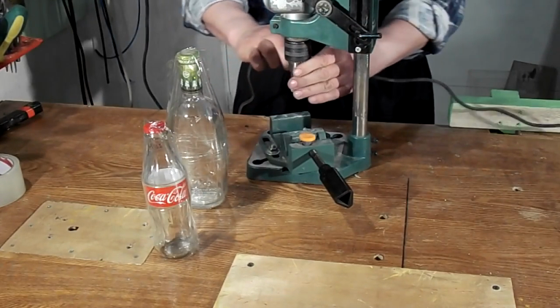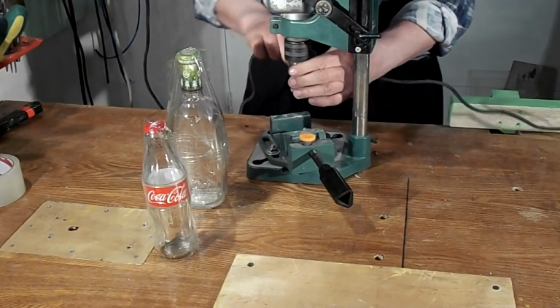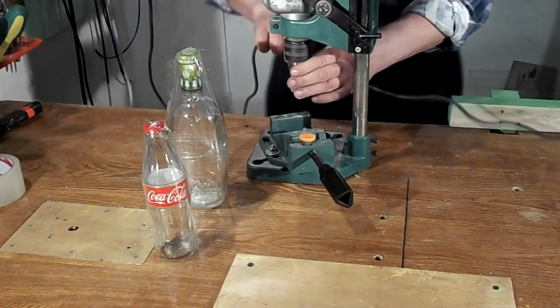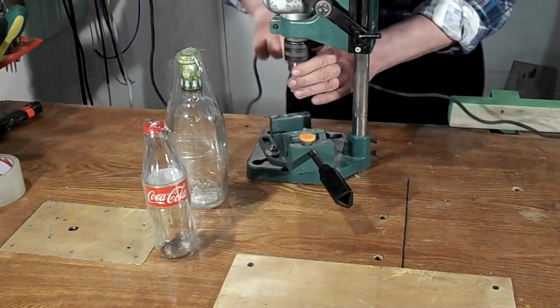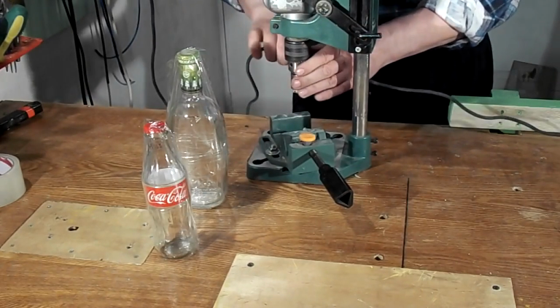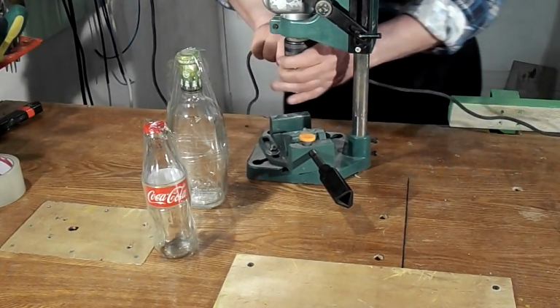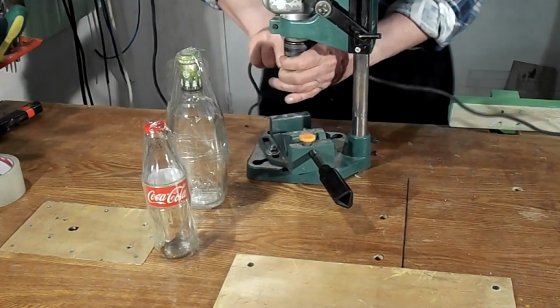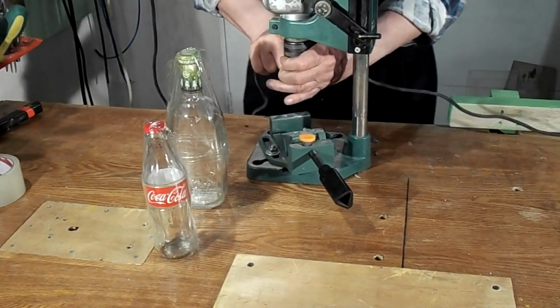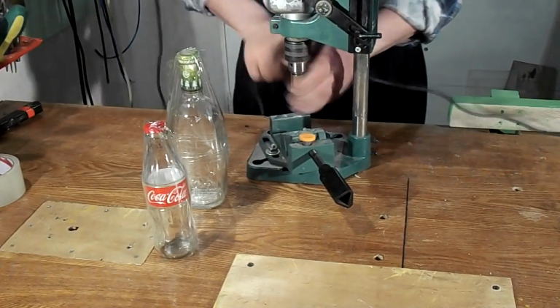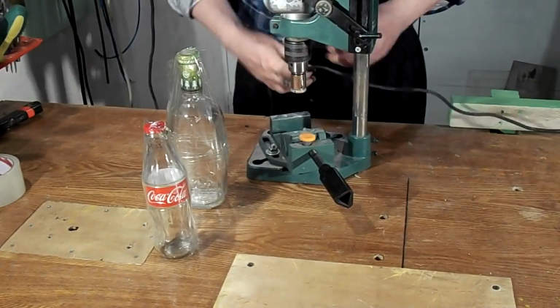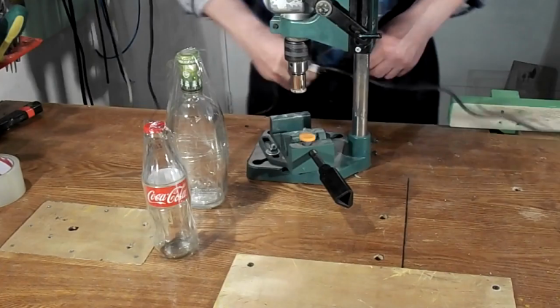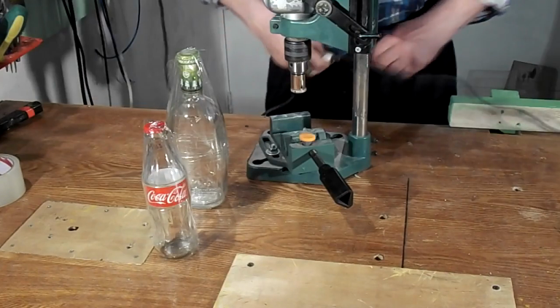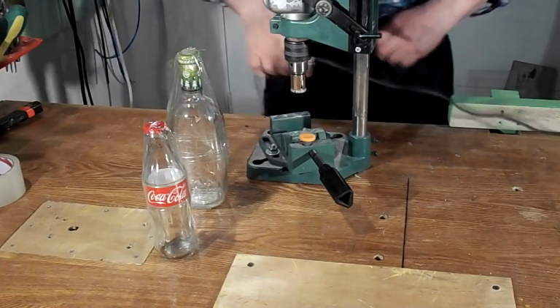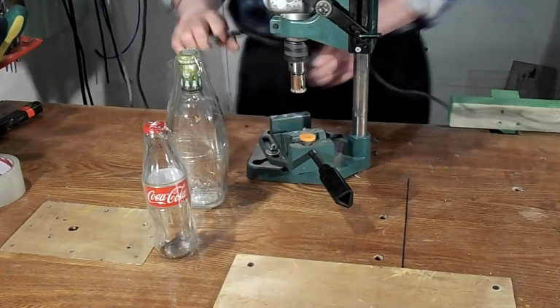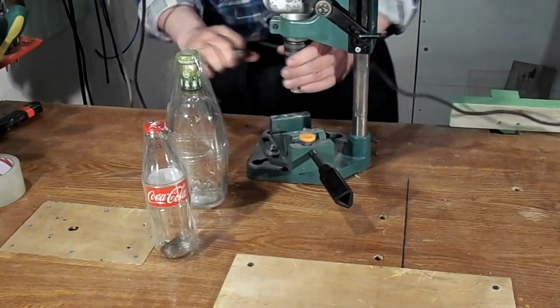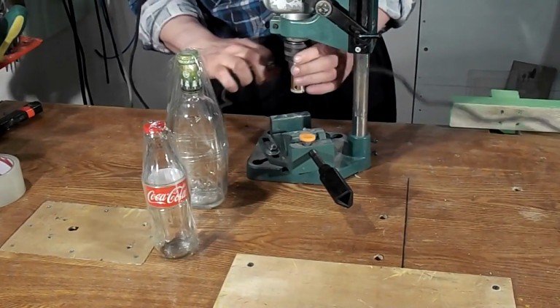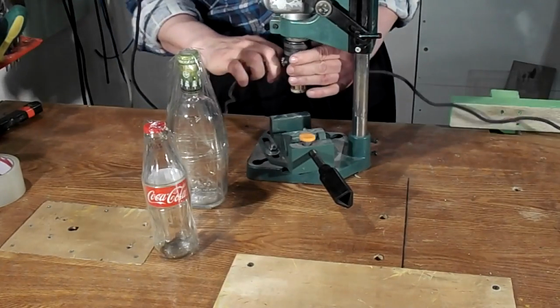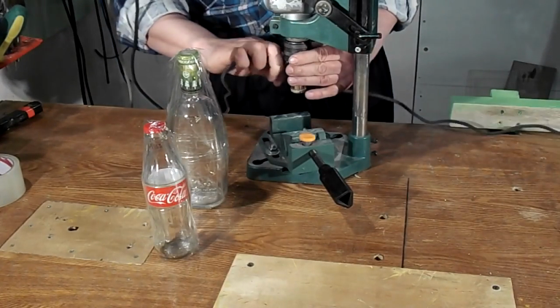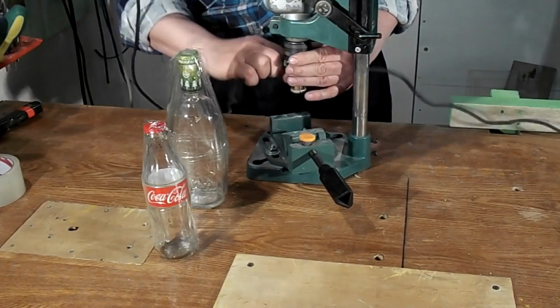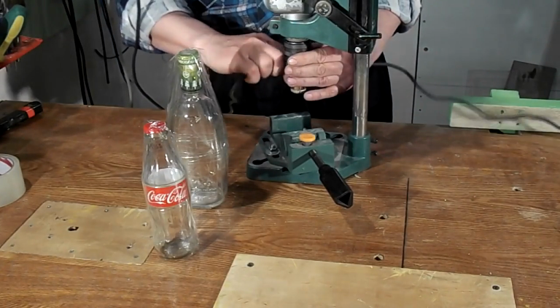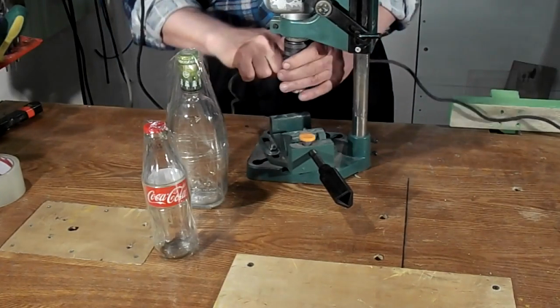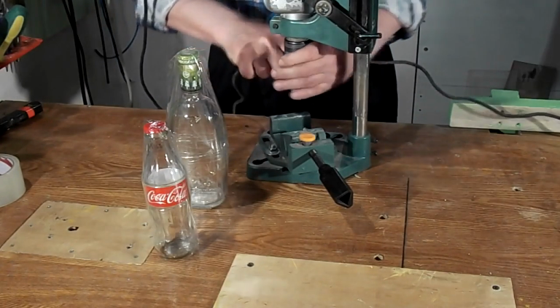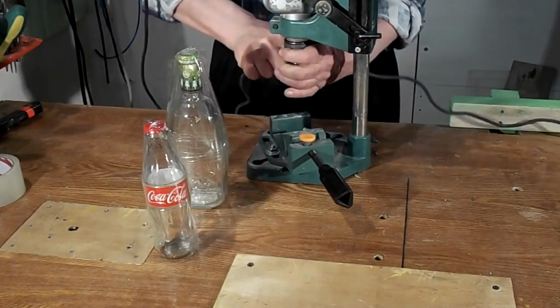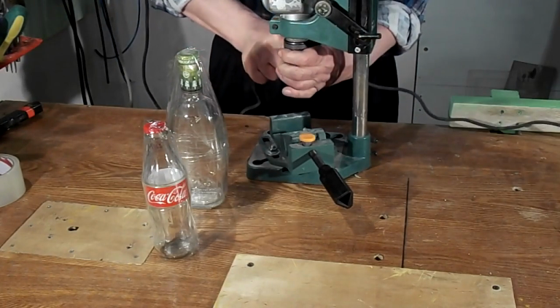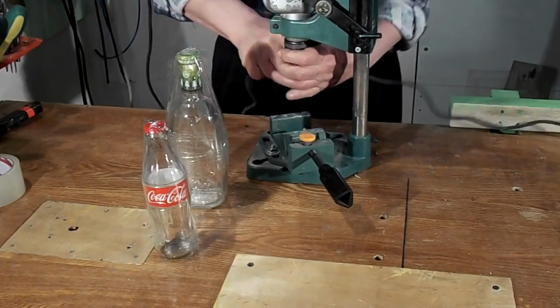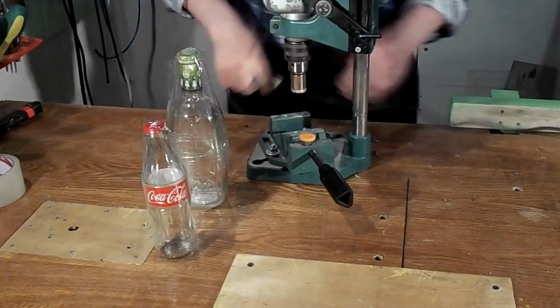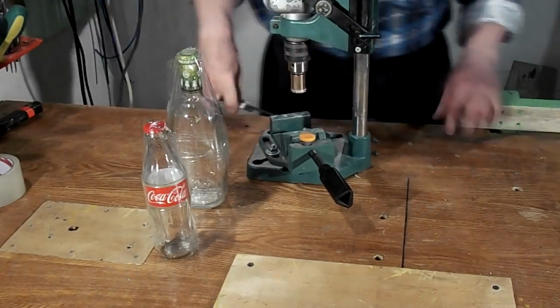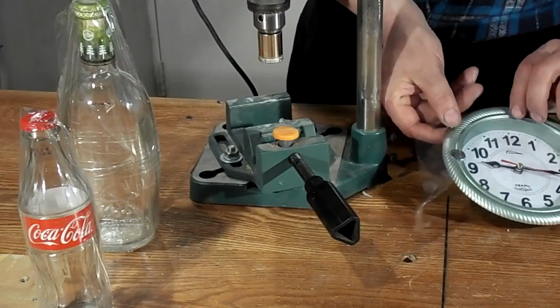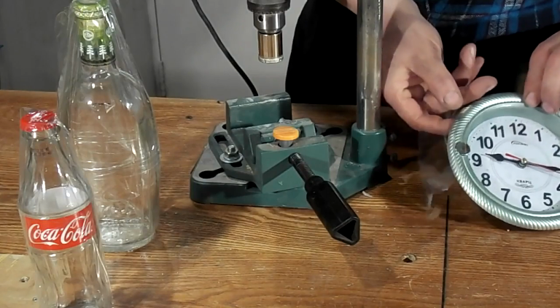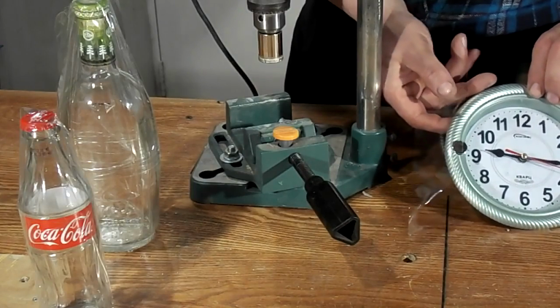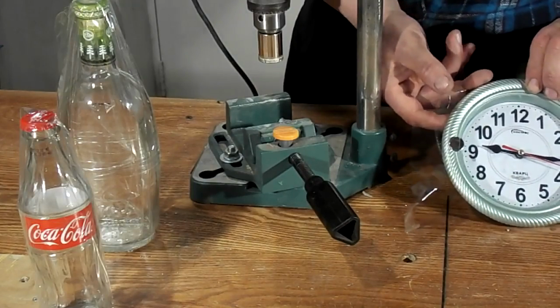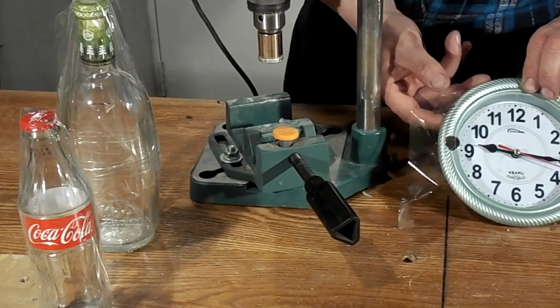Now I begin drilling a hole in the bottle. This is not the work that takes a lot of time.